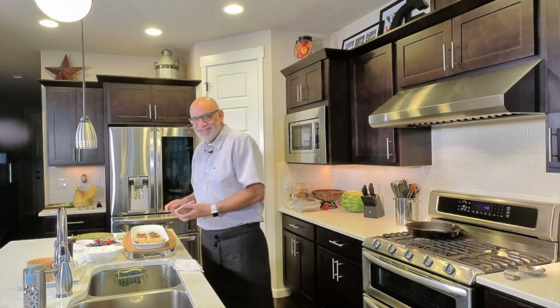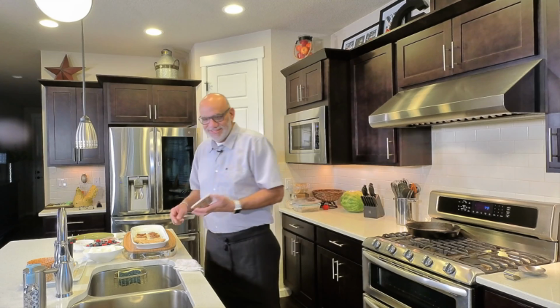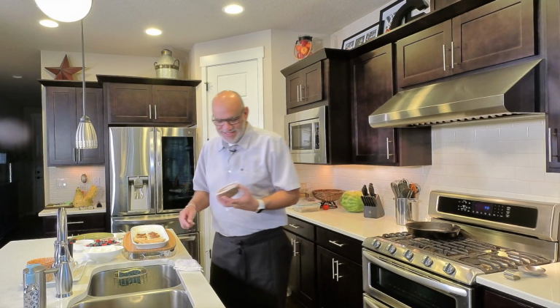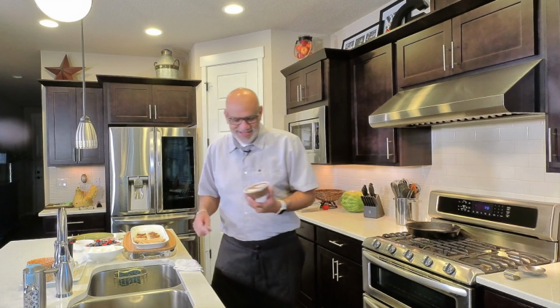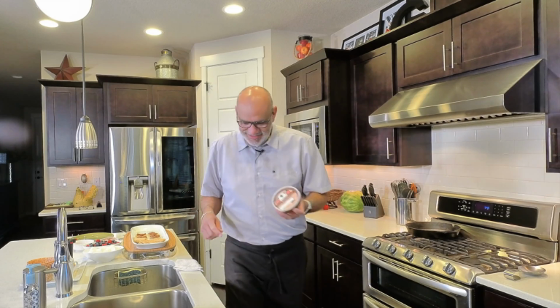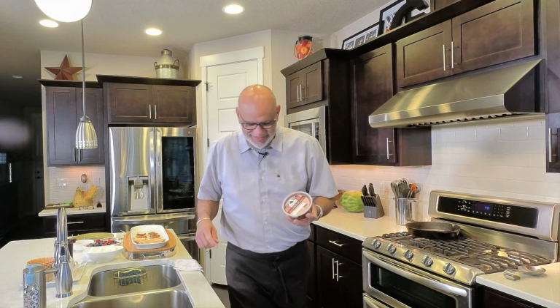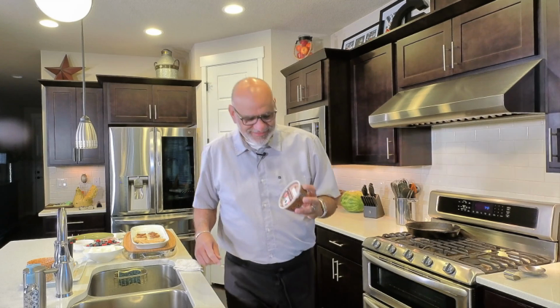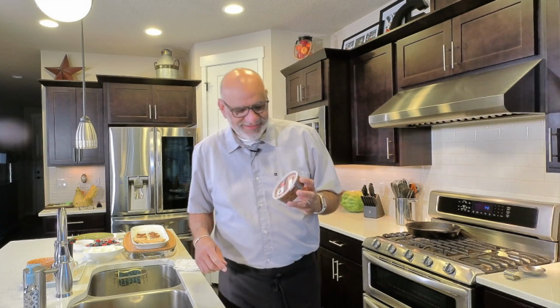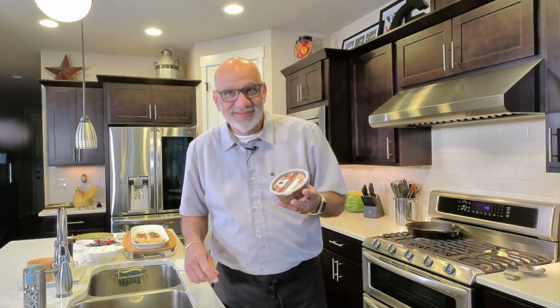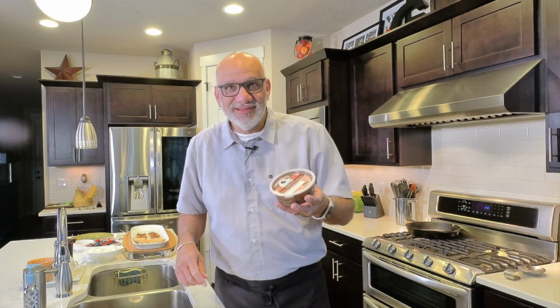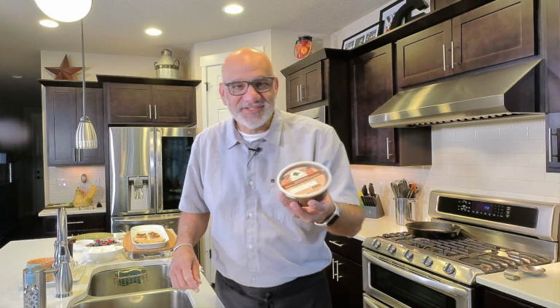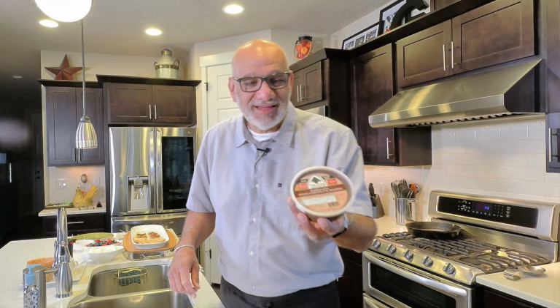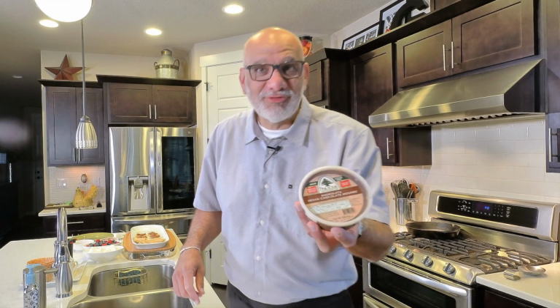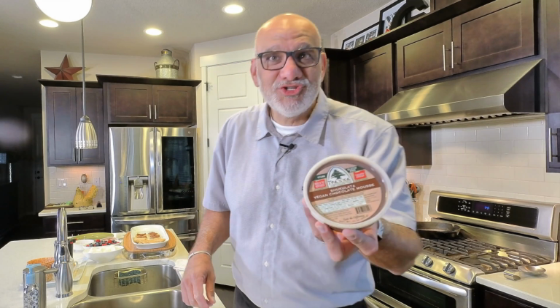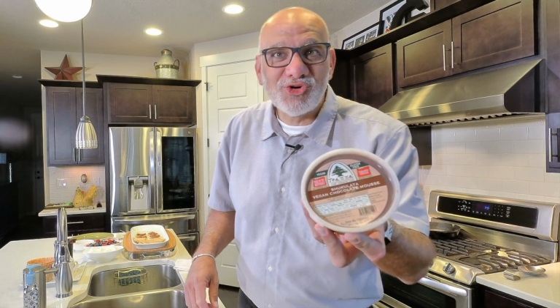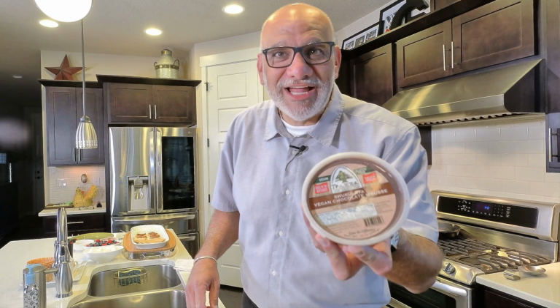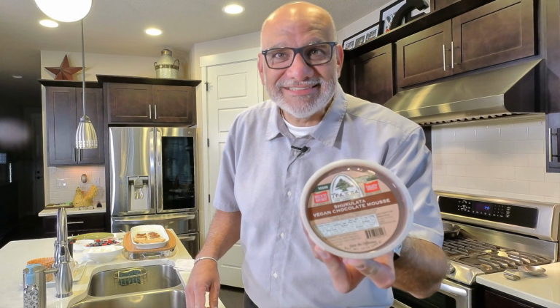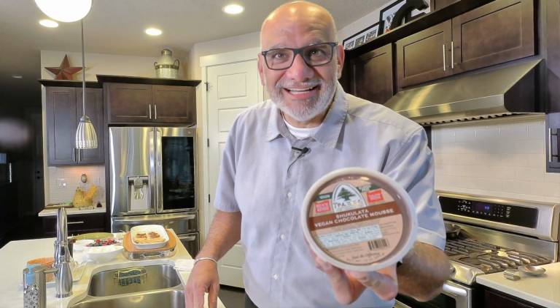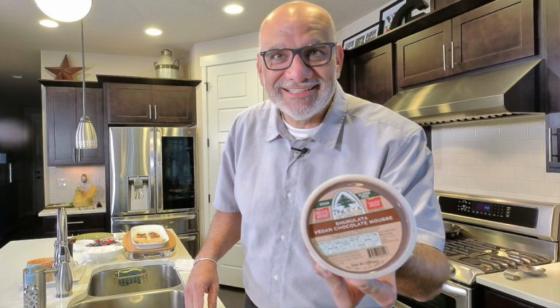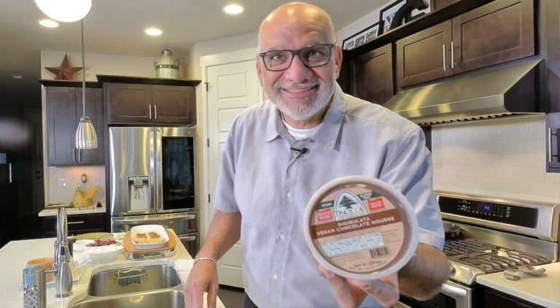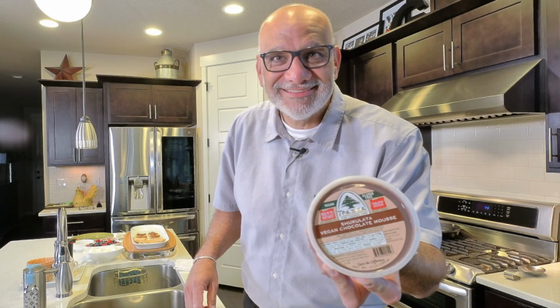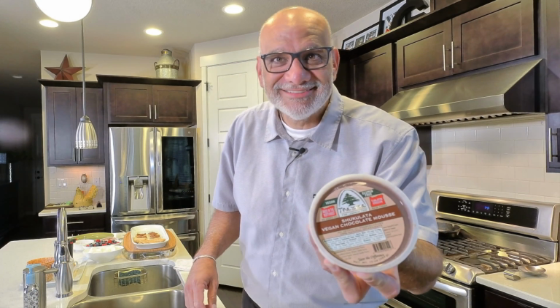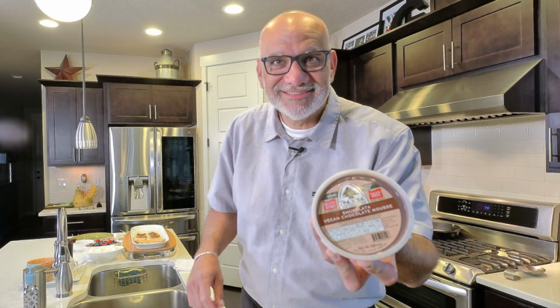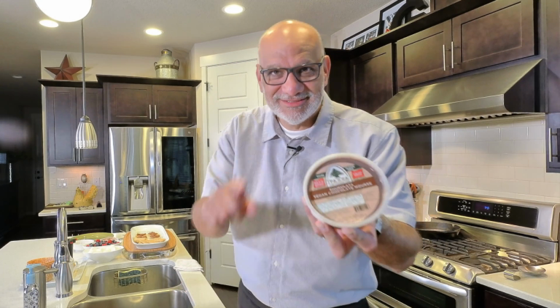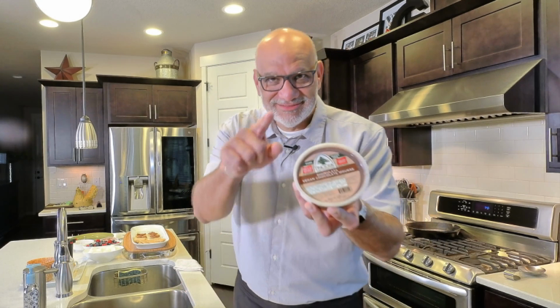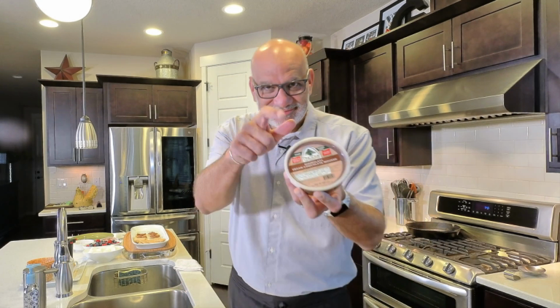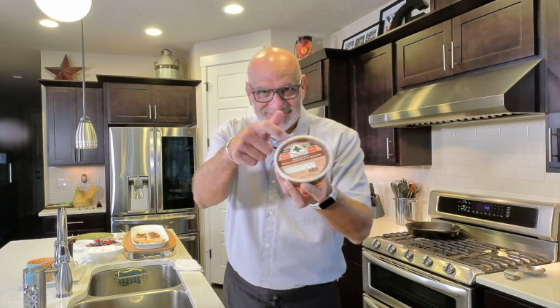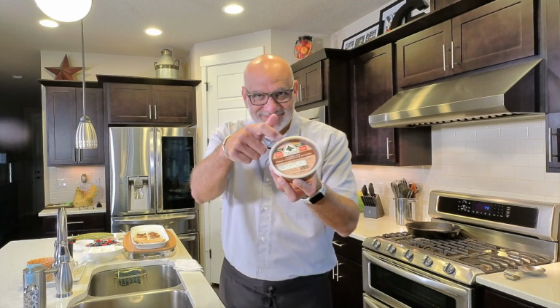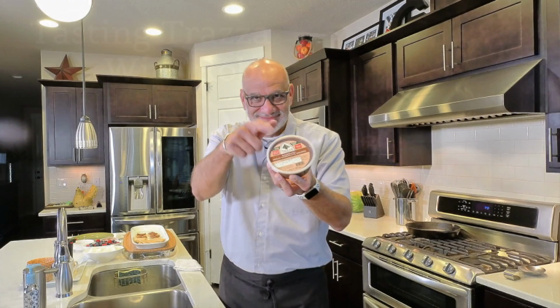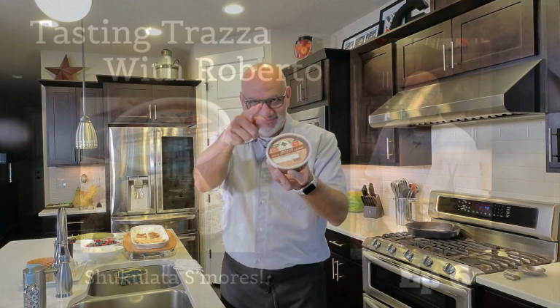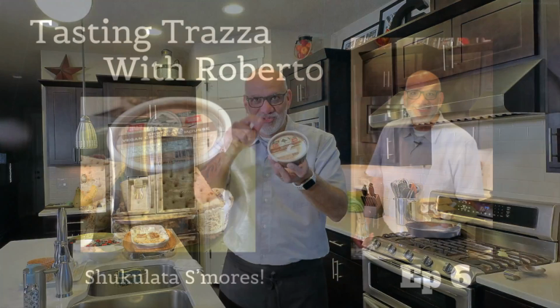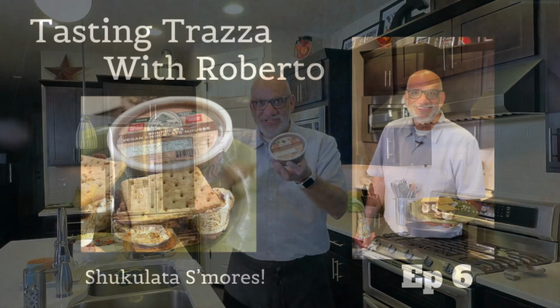Hey hey, it's time for Chocolata. You'll see.